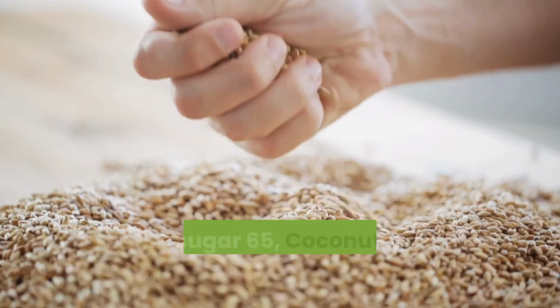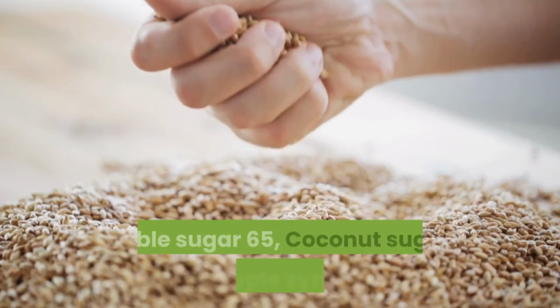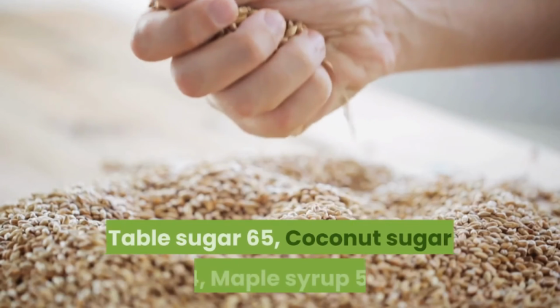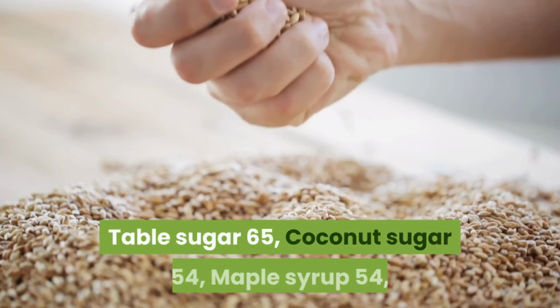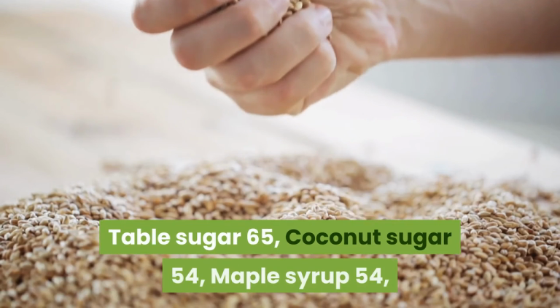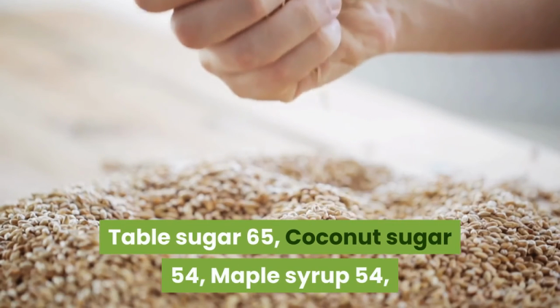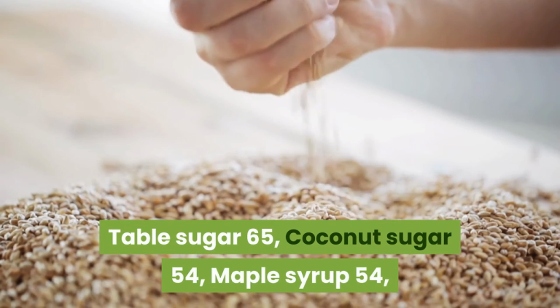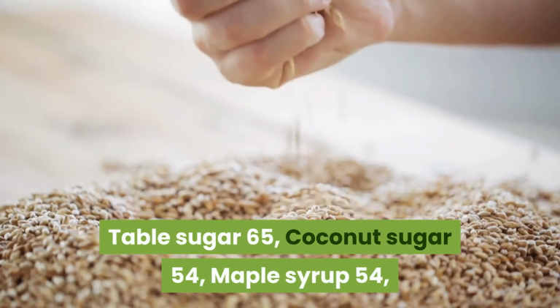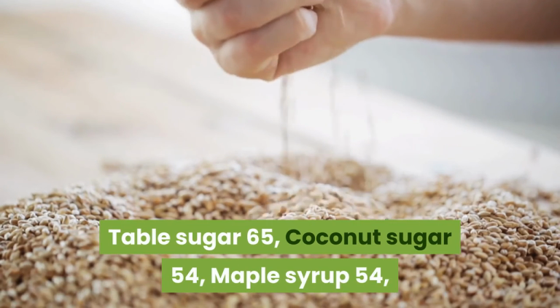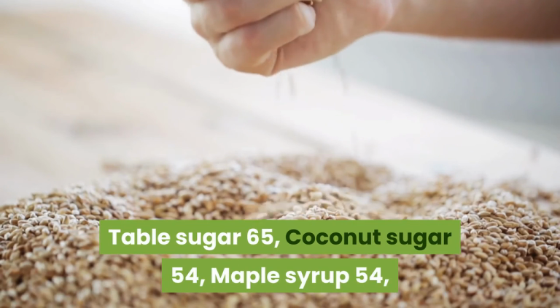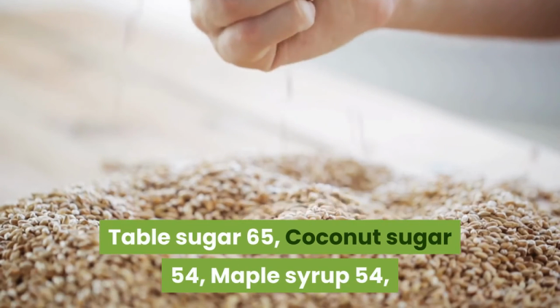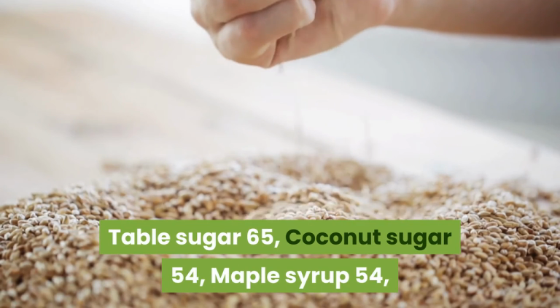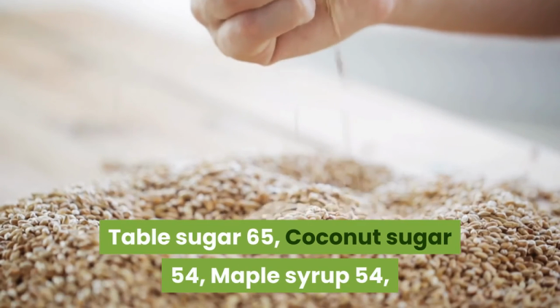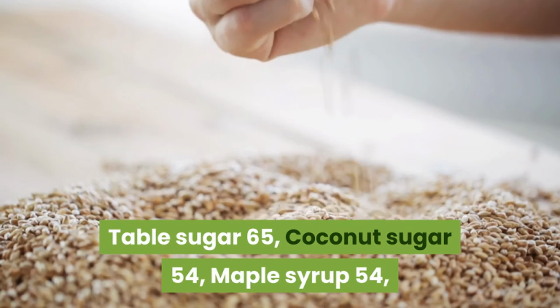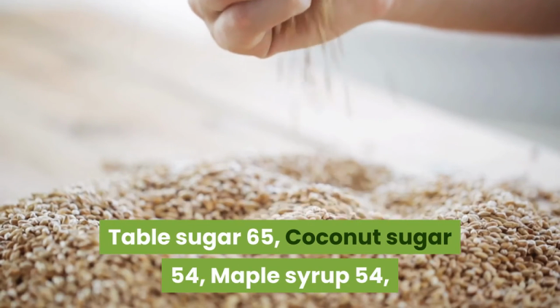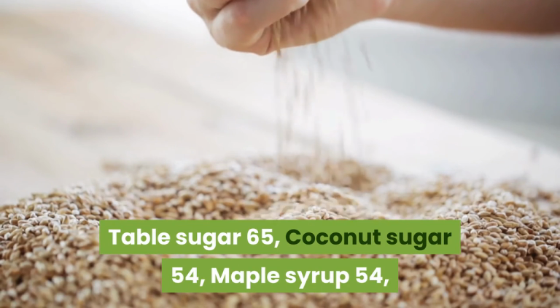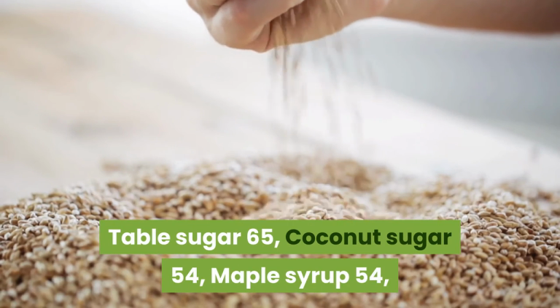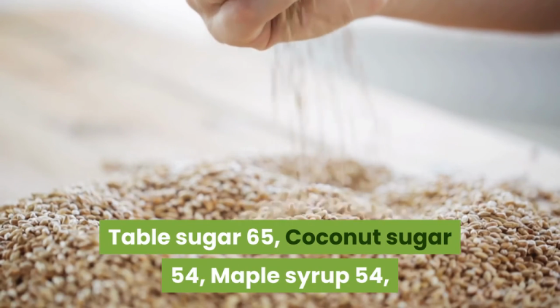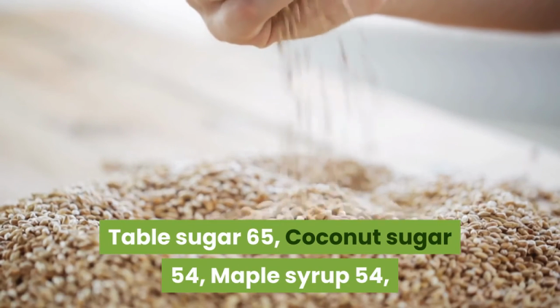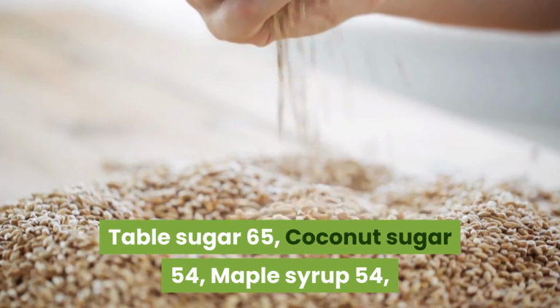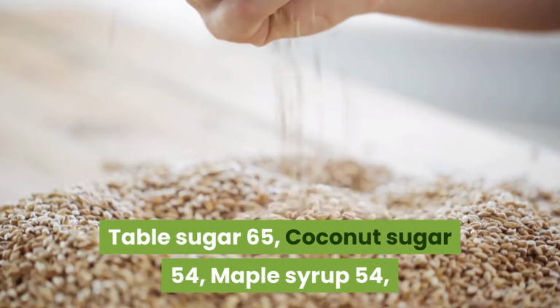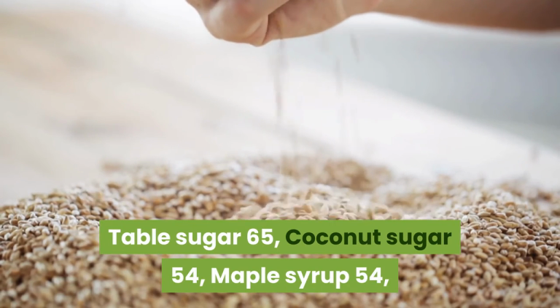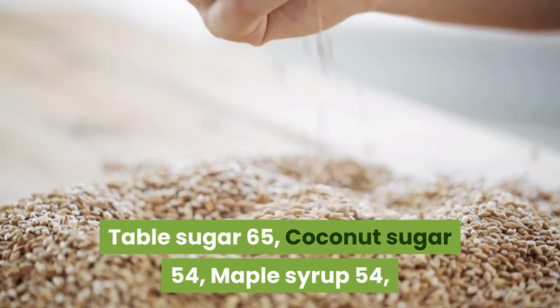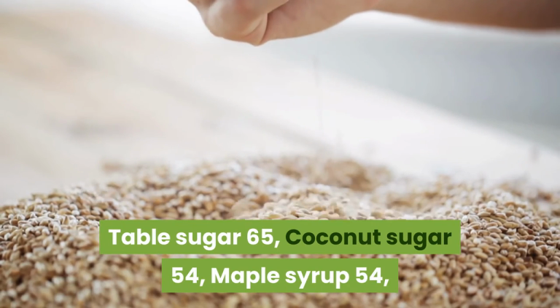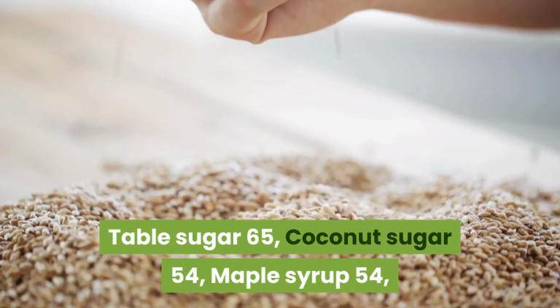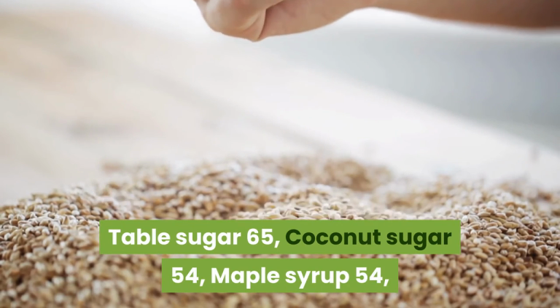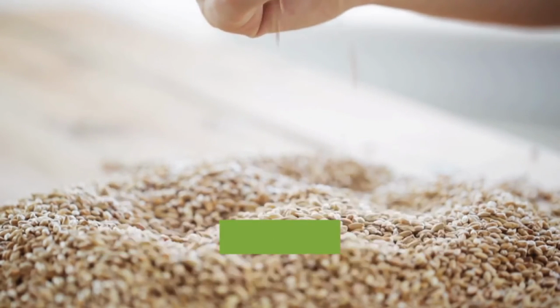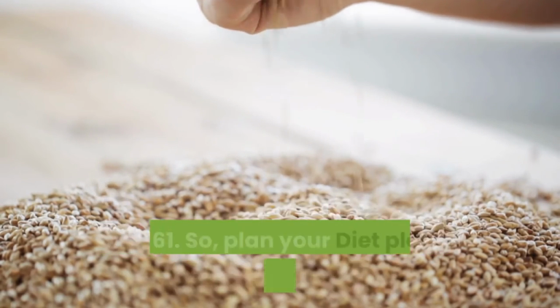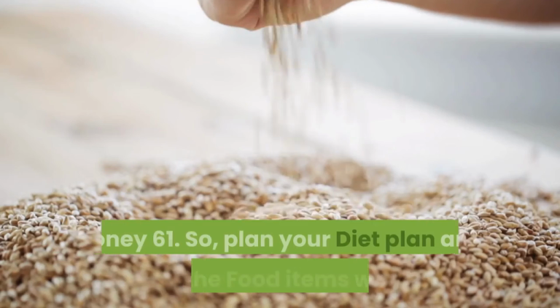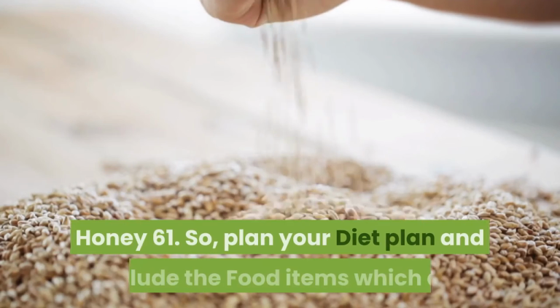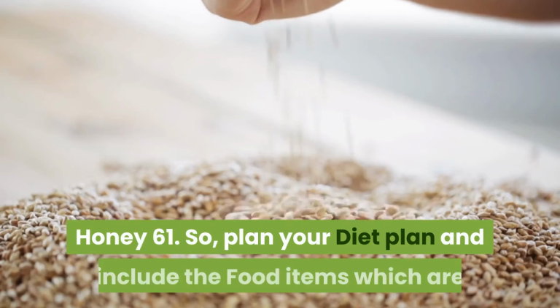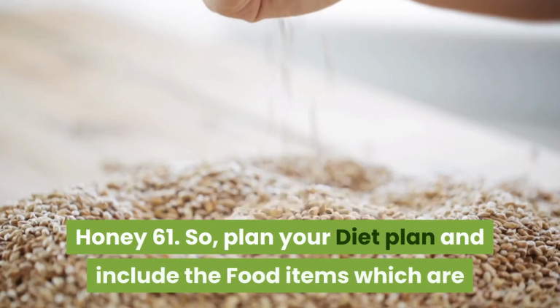GI value of sweeteners: Fructose 15, Coconut Sugar 54, Maple Syrup 54, Honey 61, Table Sugar 65.